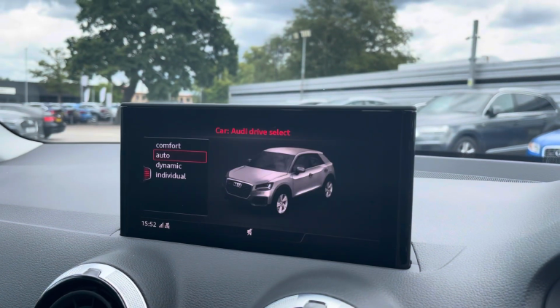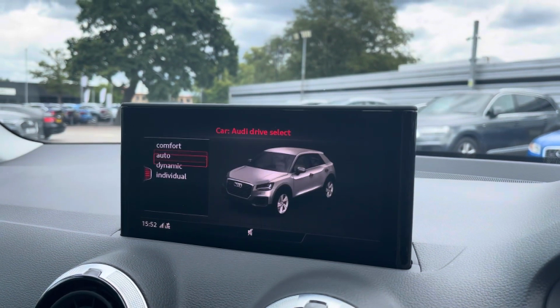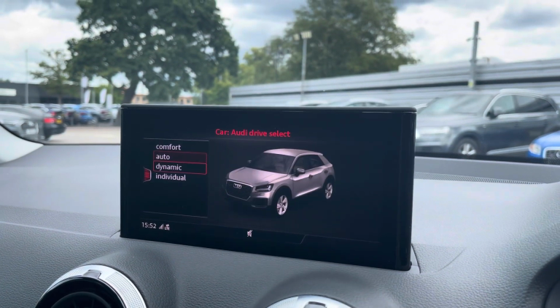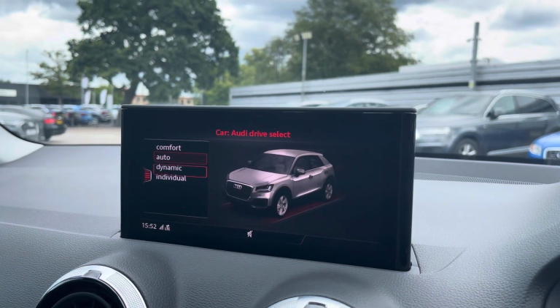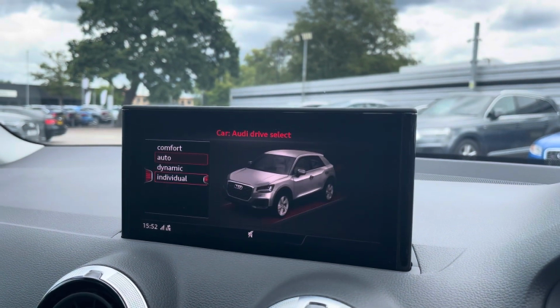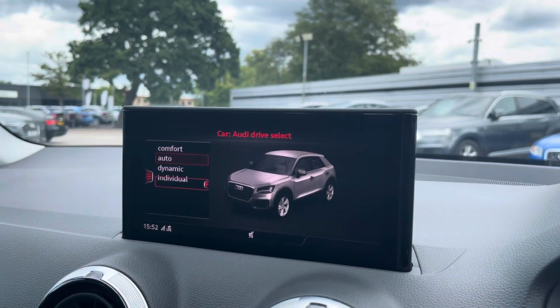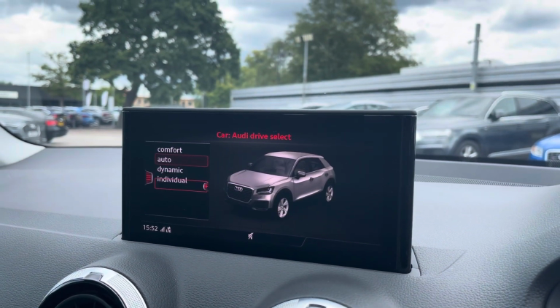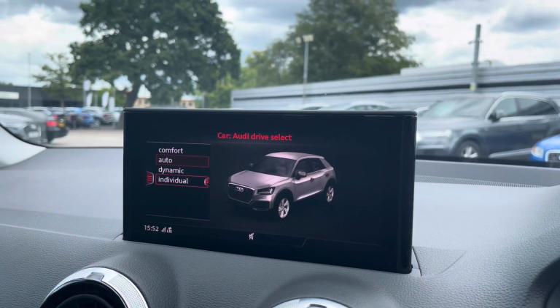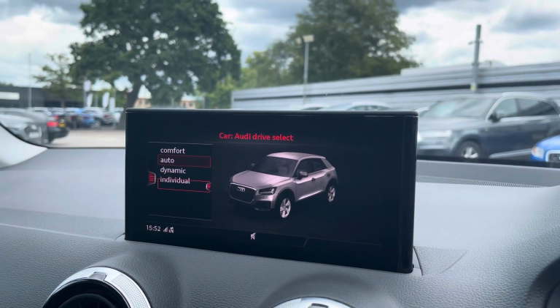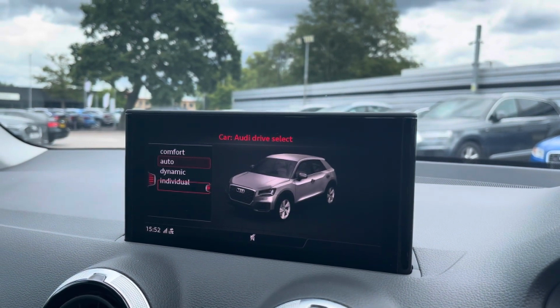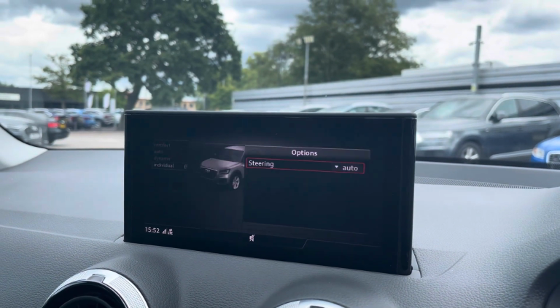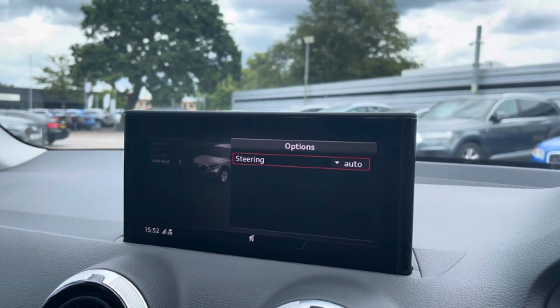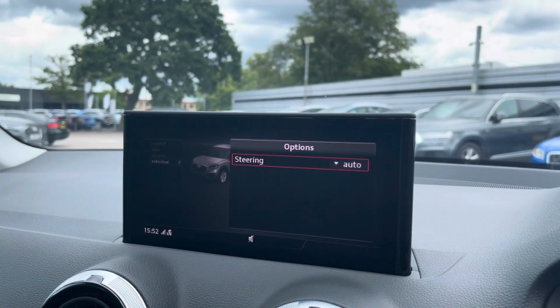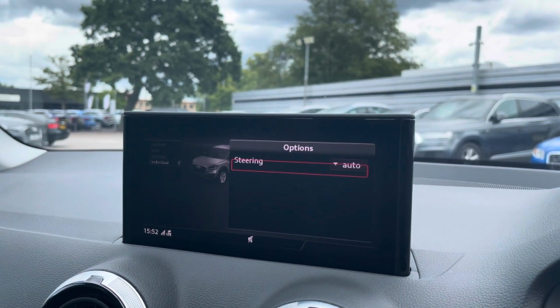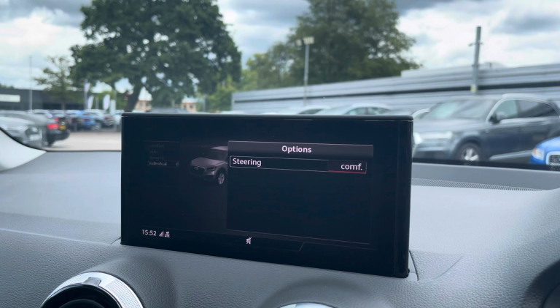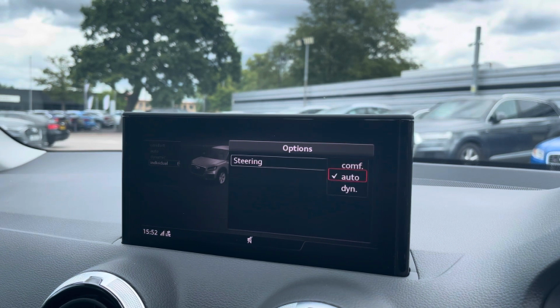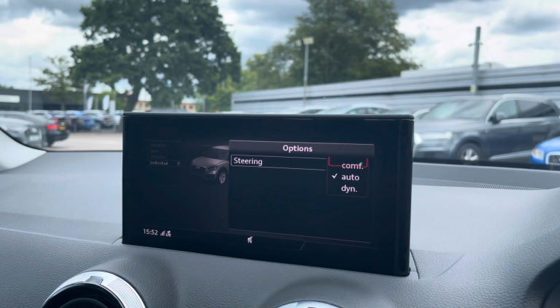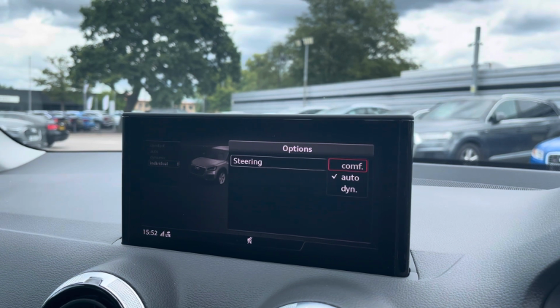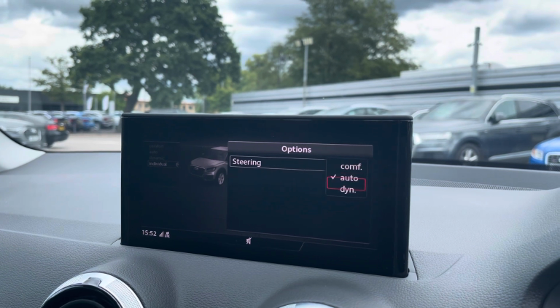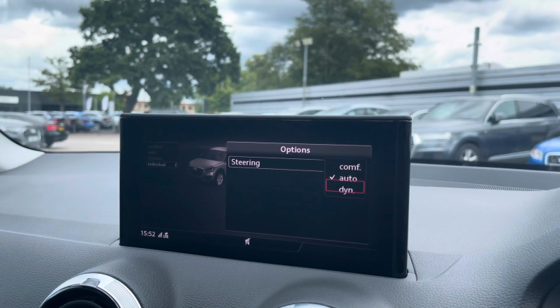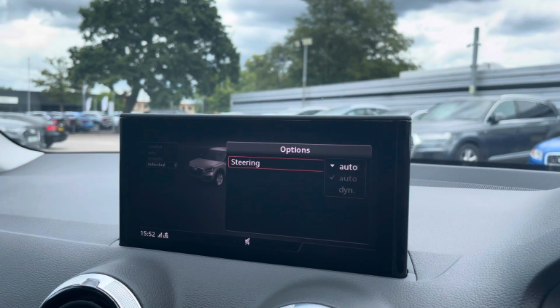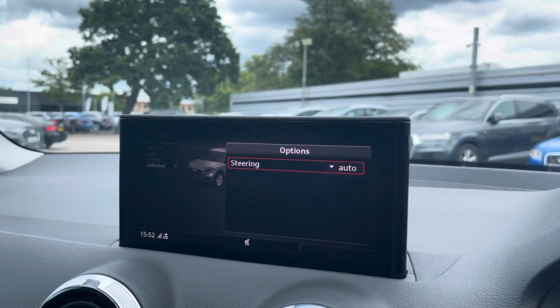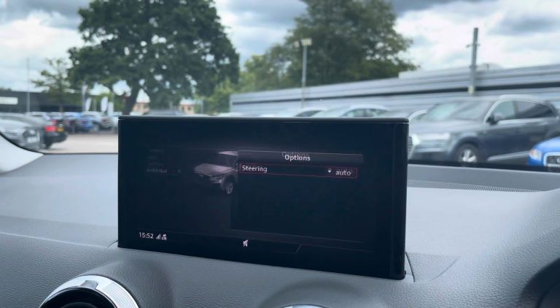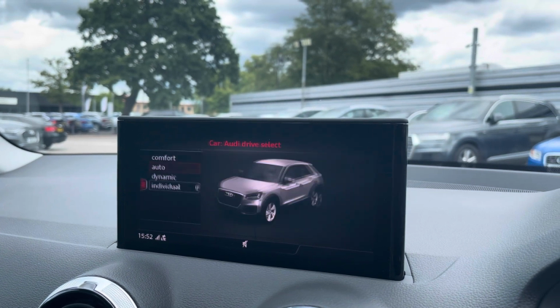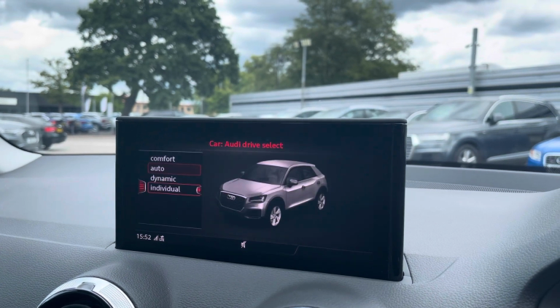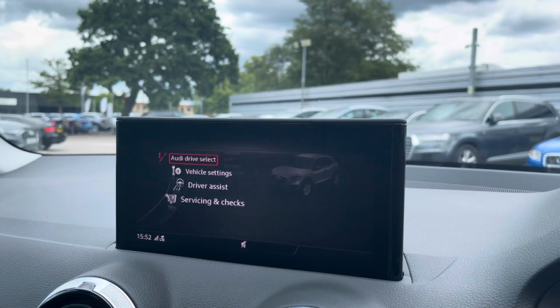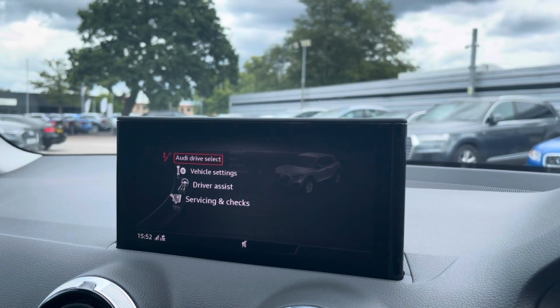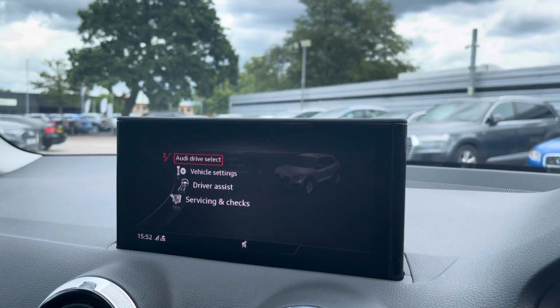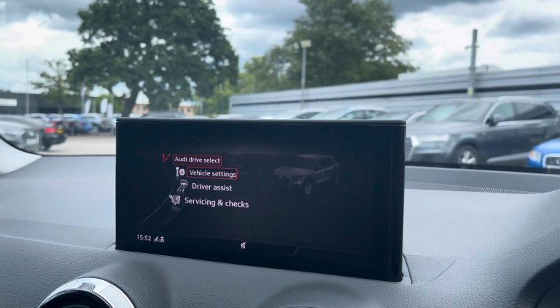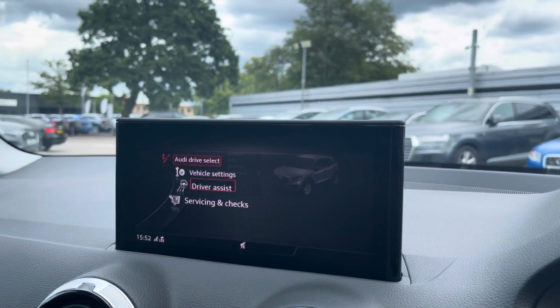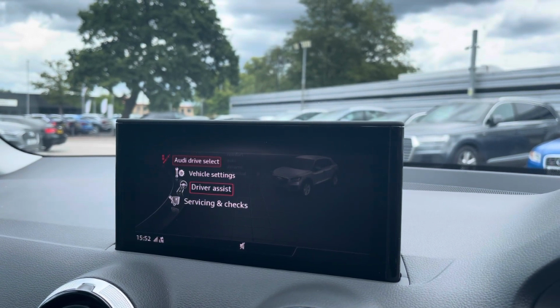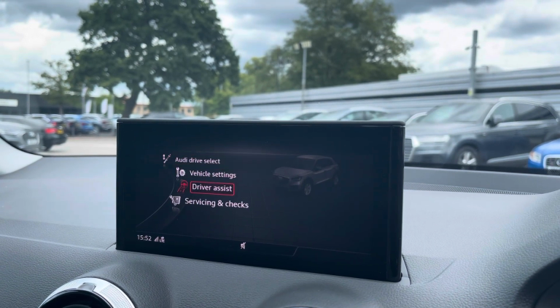Over at the multimedia interface, we've got the Audi drive select, which allows you to adjust from comfort to dynamic, as well as individually adjust the steering.